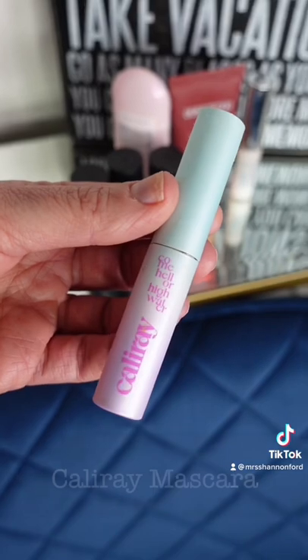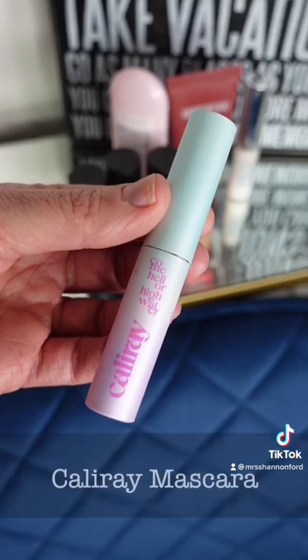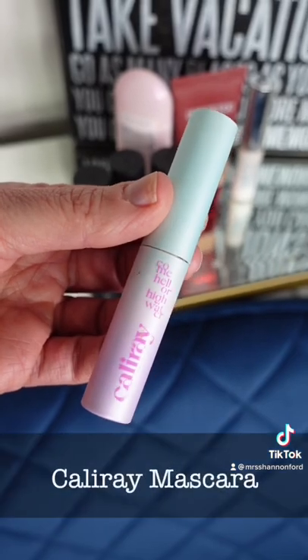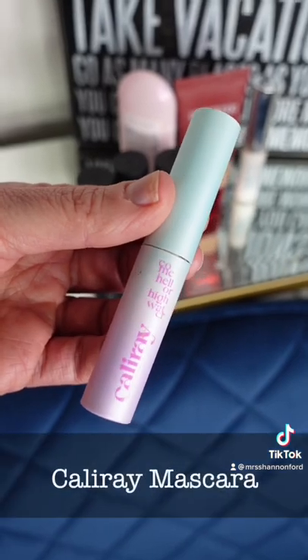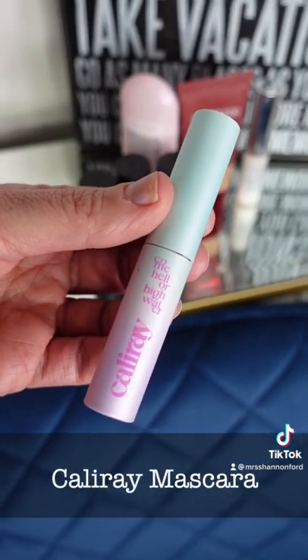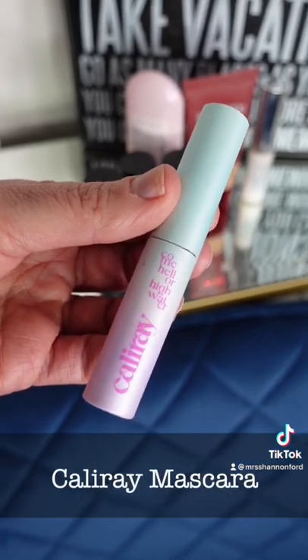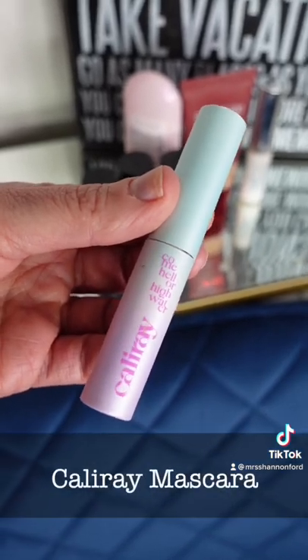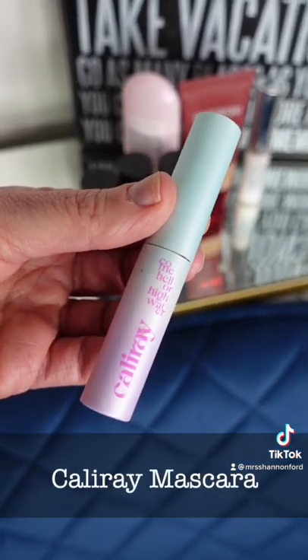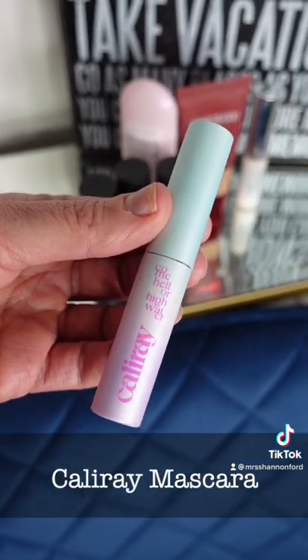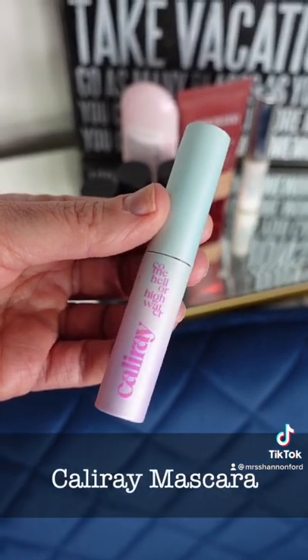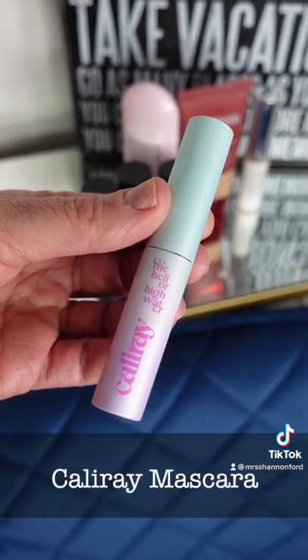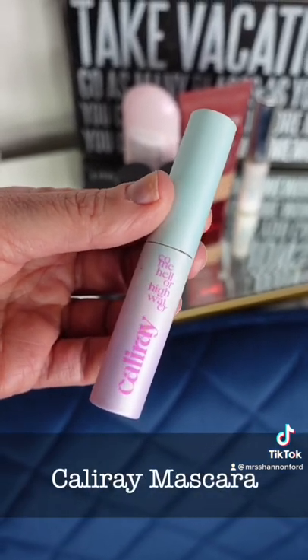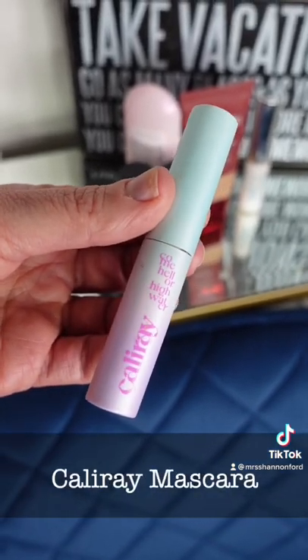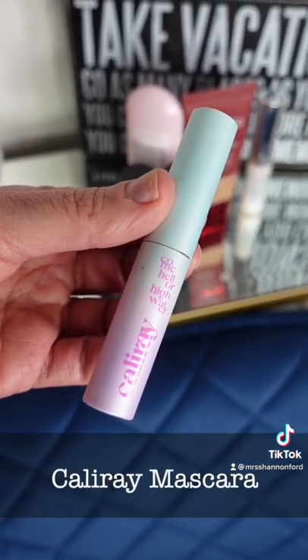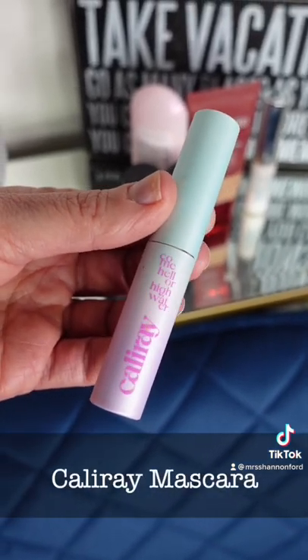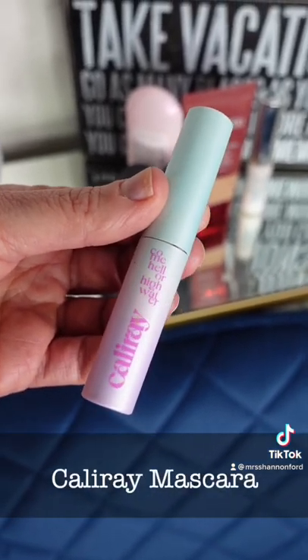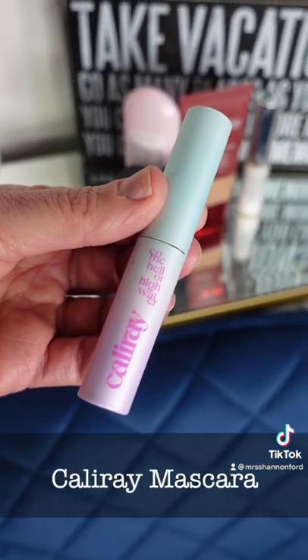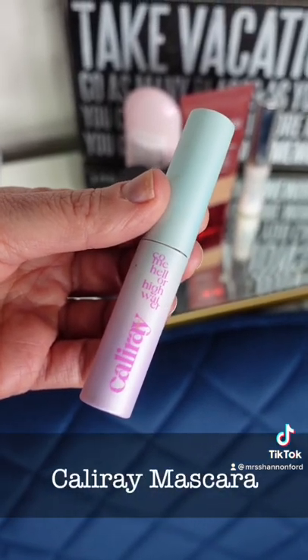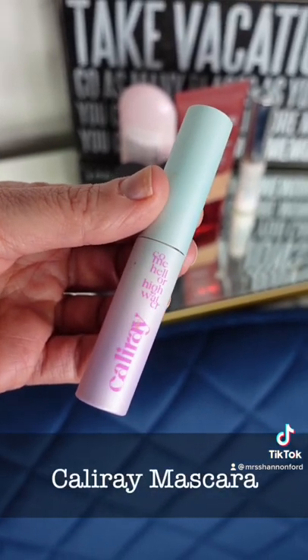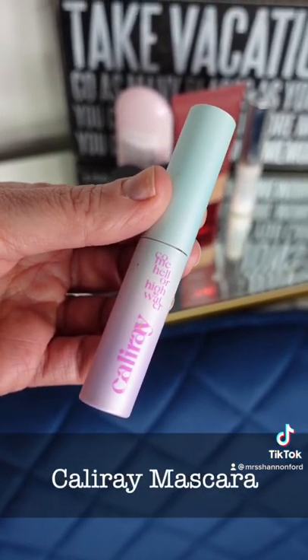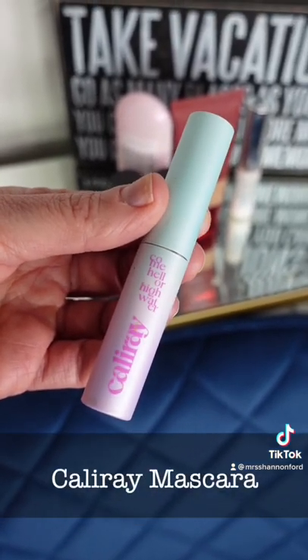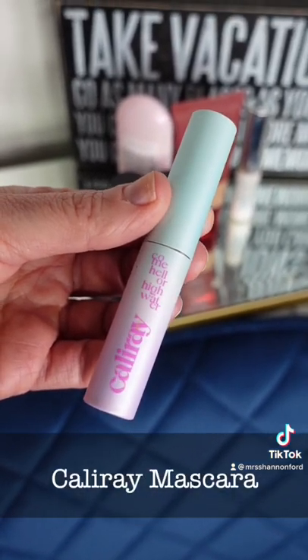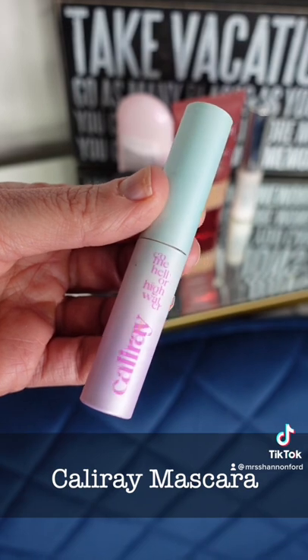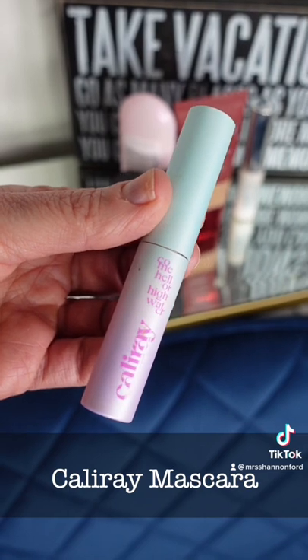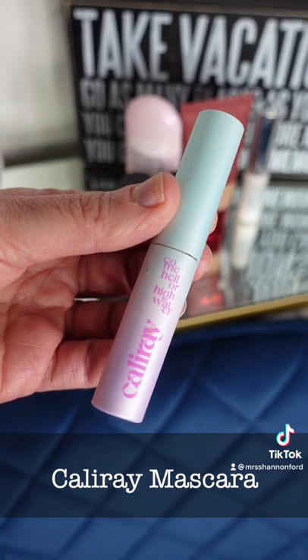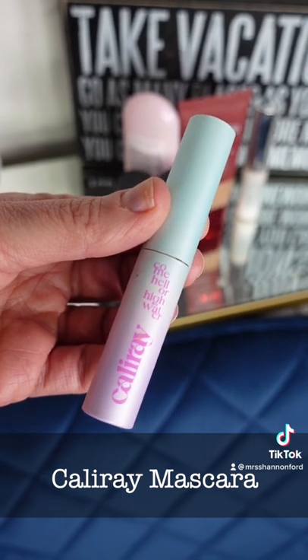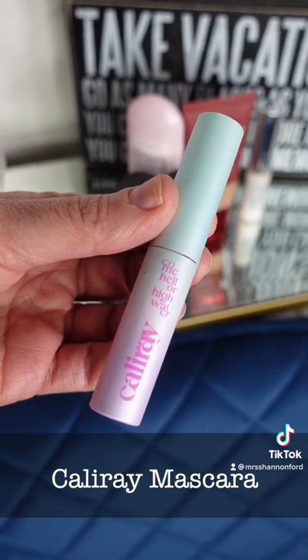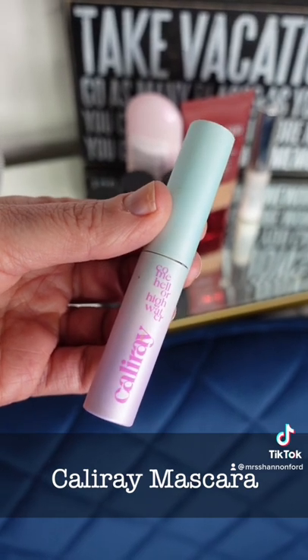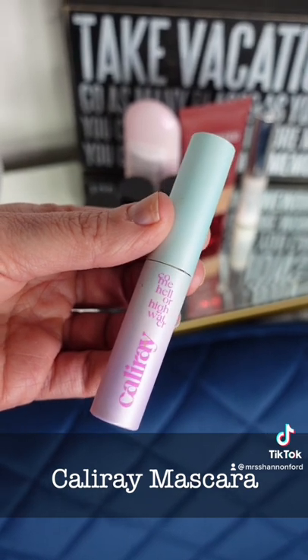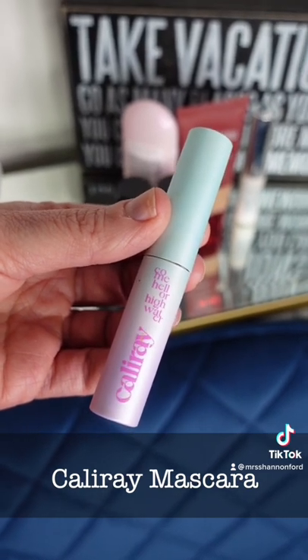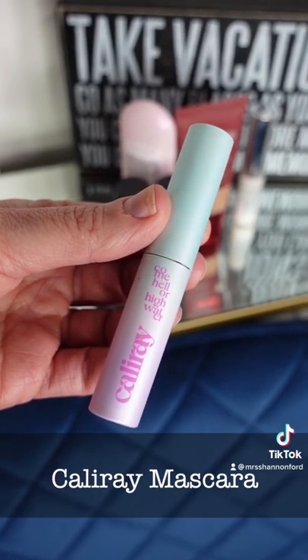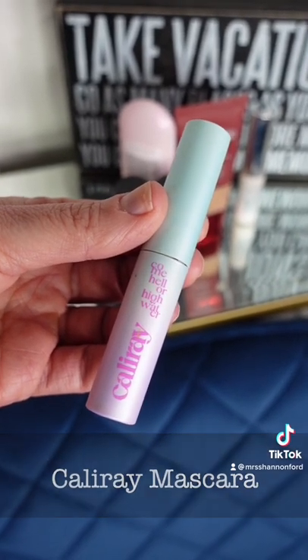And finally, this is hands down the best waterproof mascara ever from Cali Ray. I went to a water park and snorkeling and my mascara never budged.